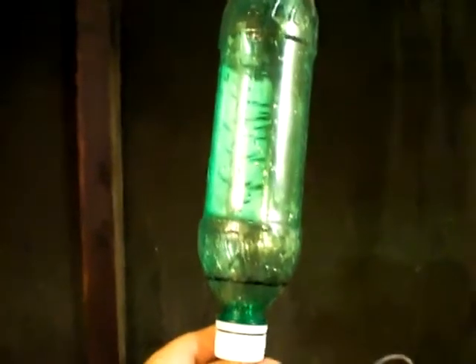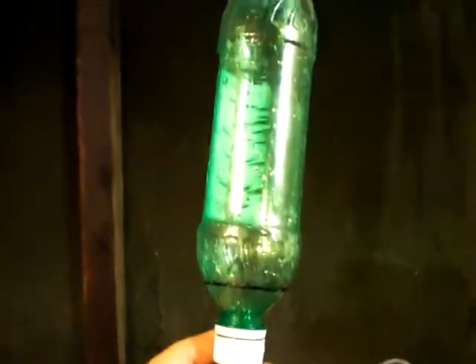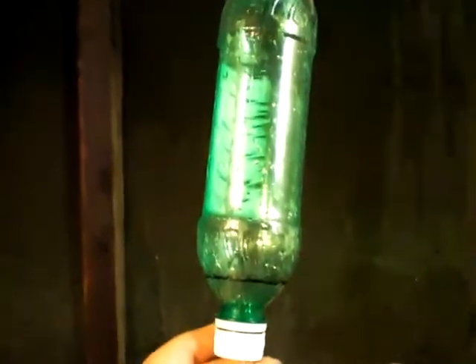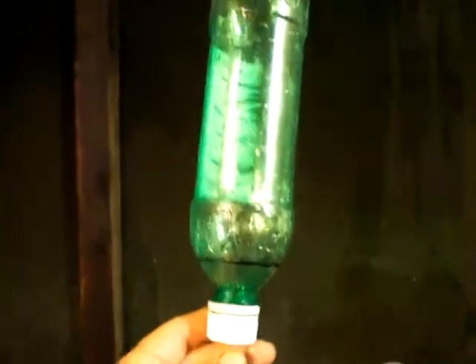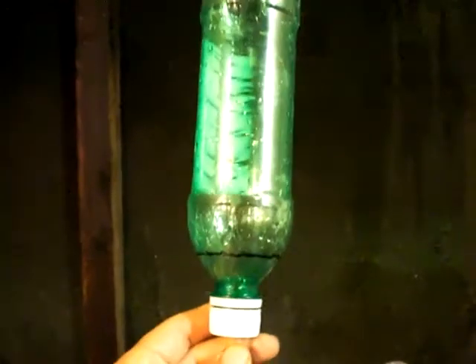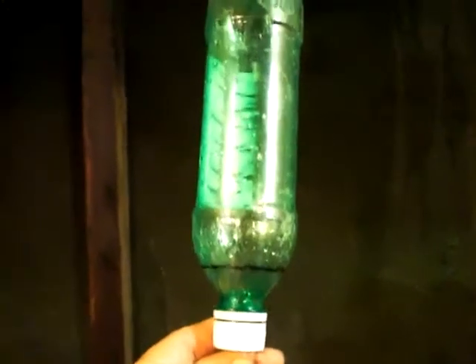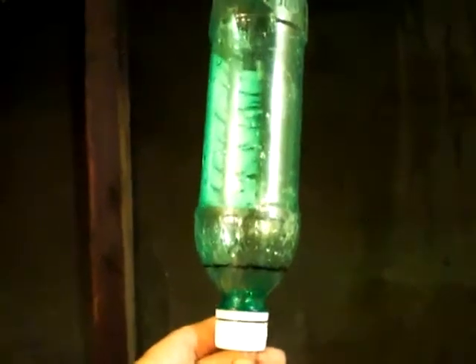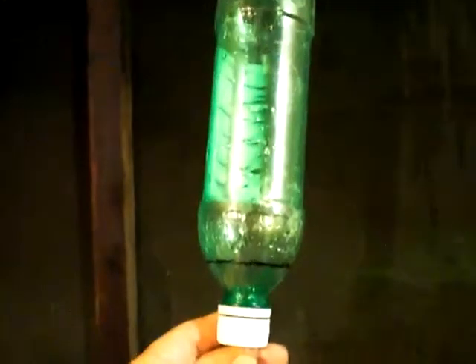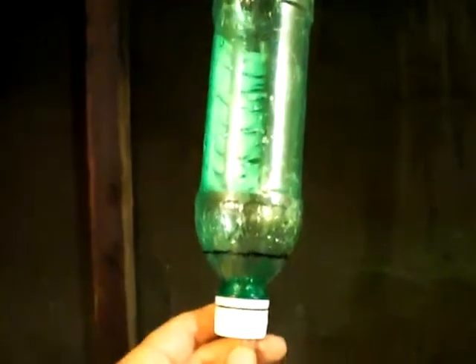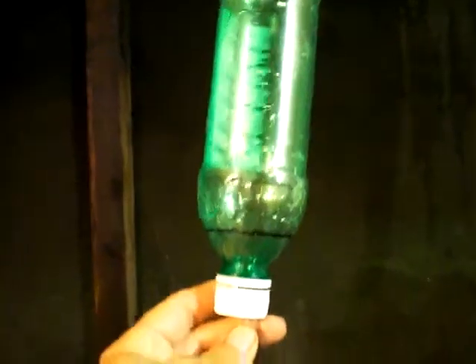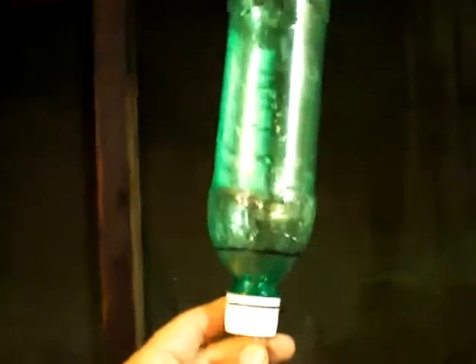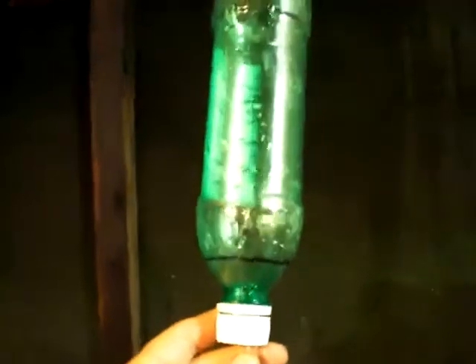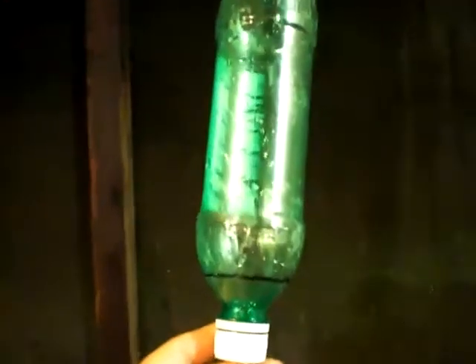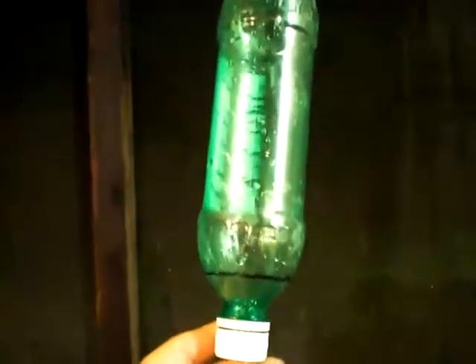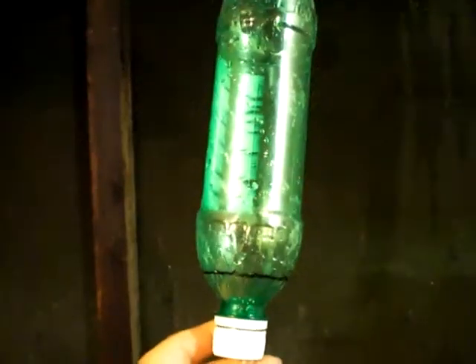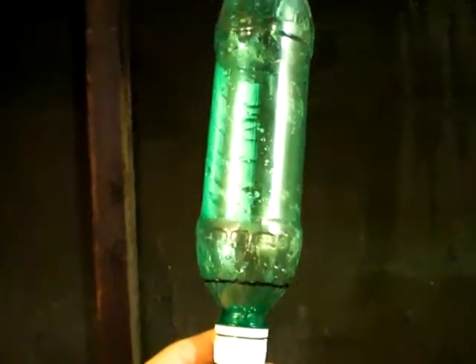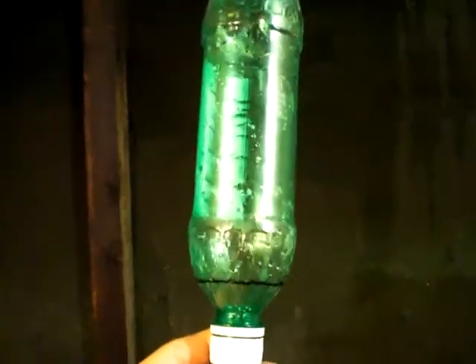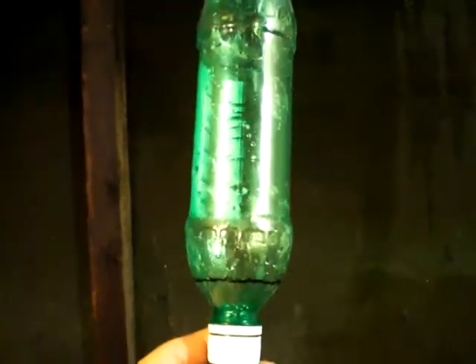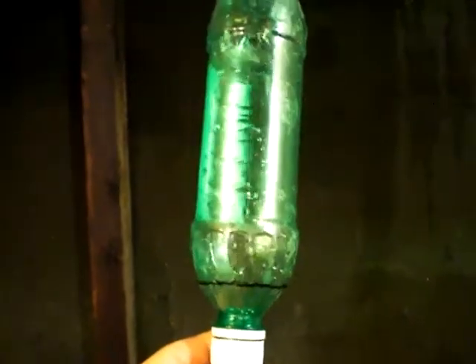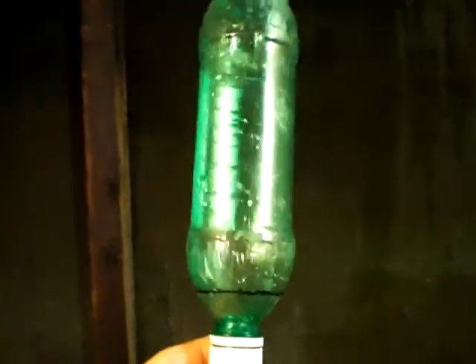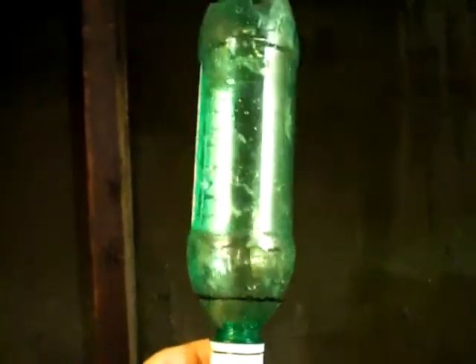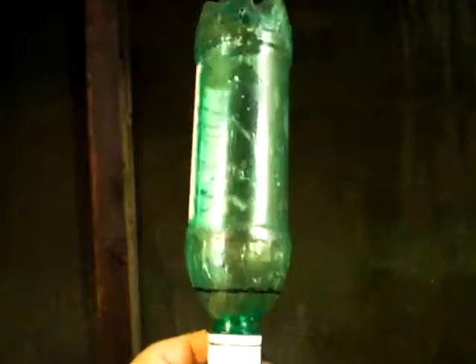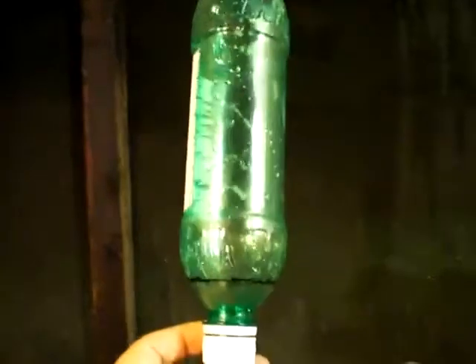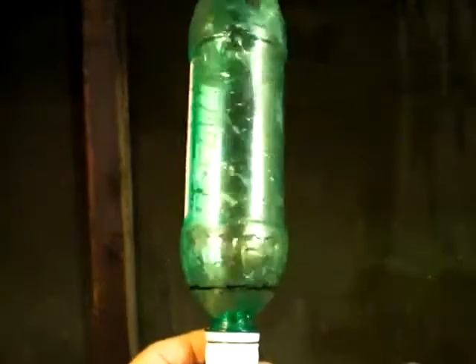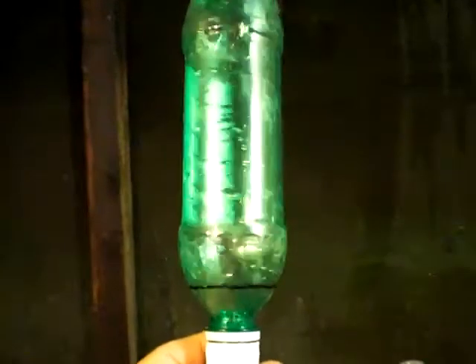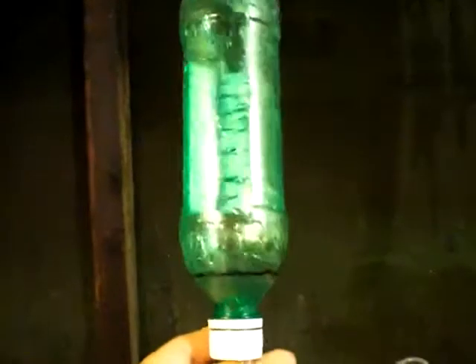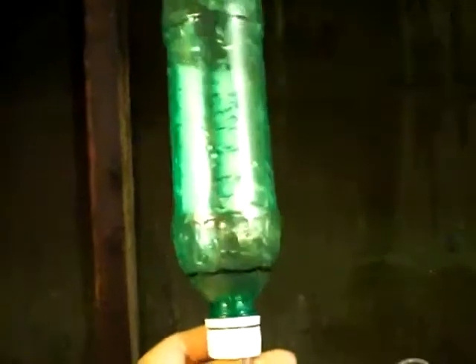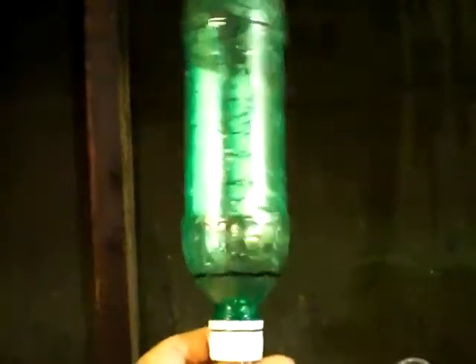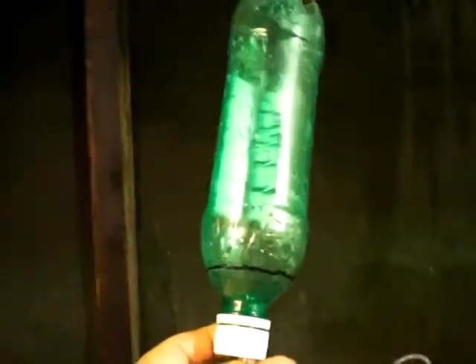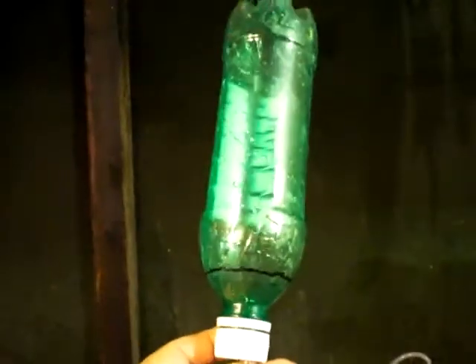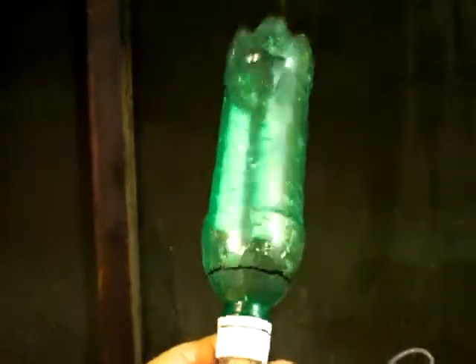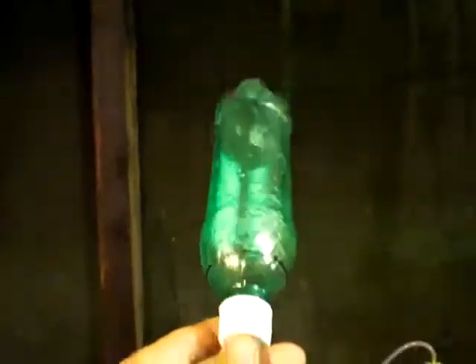Good evening. This is the Luther P40. I am showing you what I came up with for a measuring device.